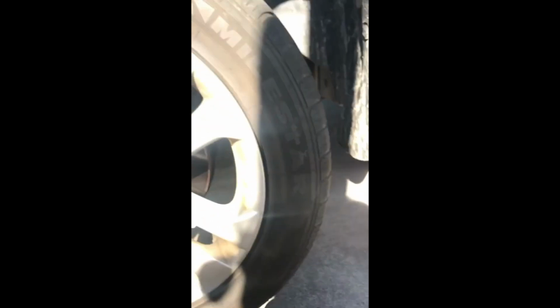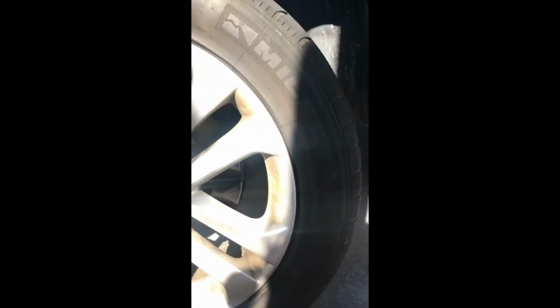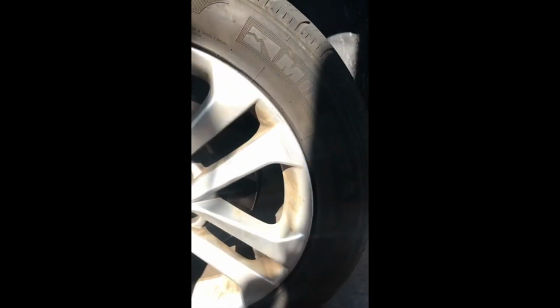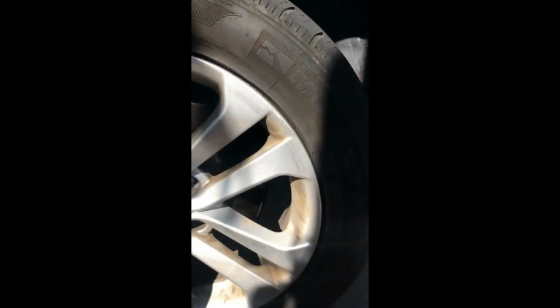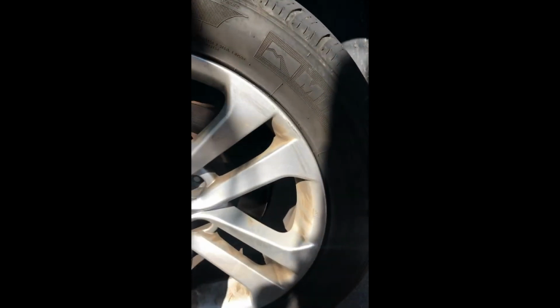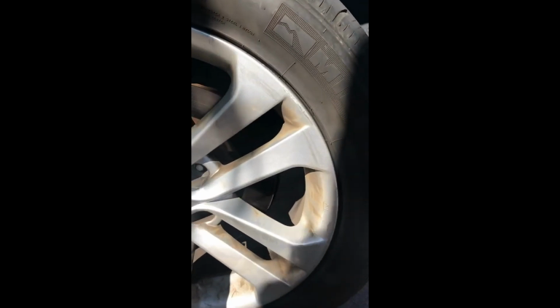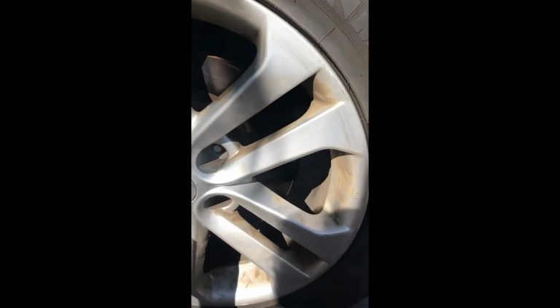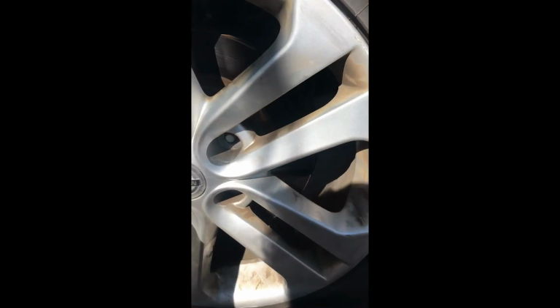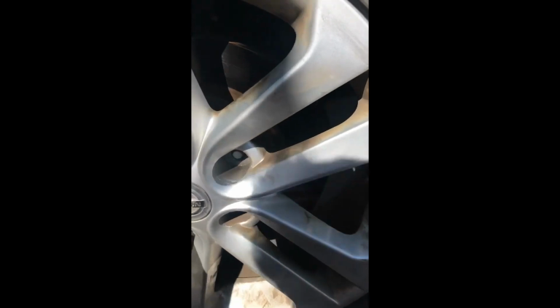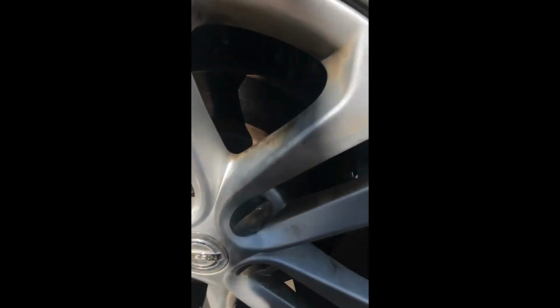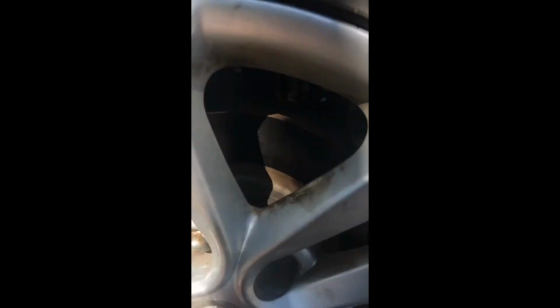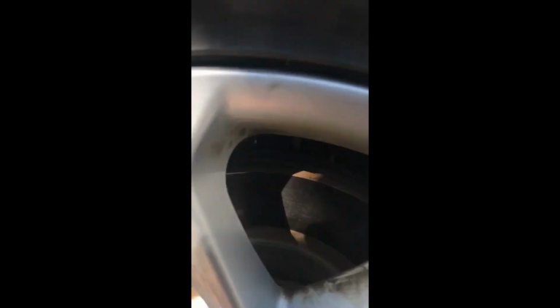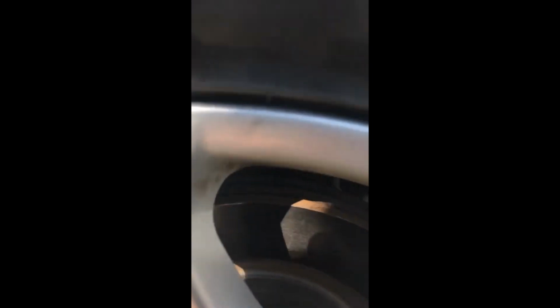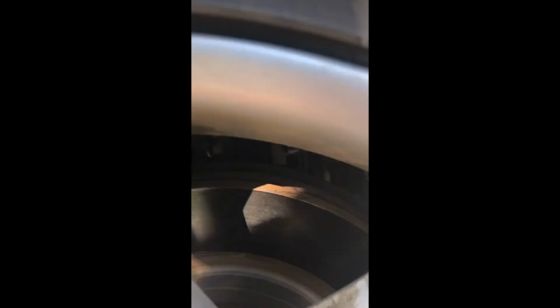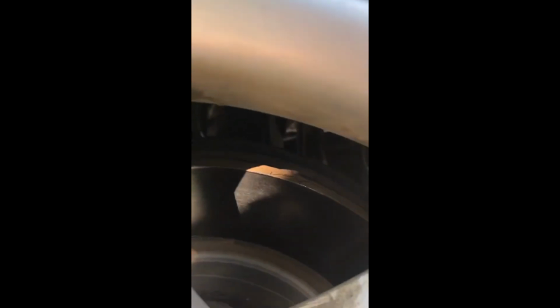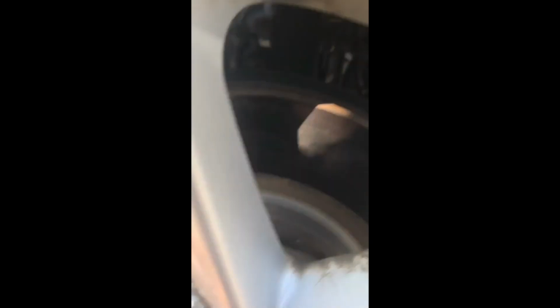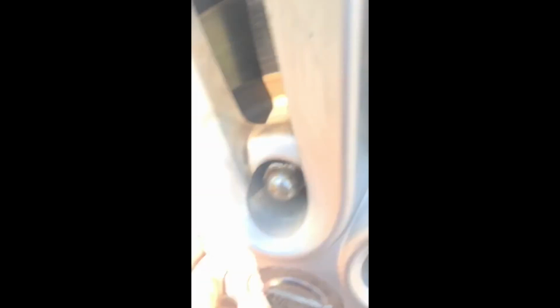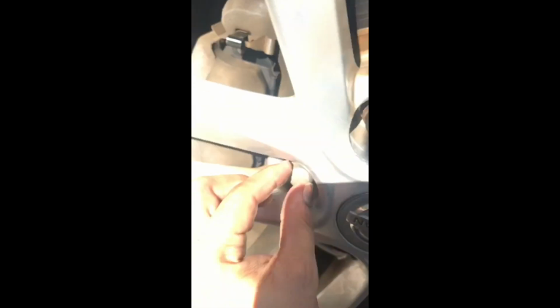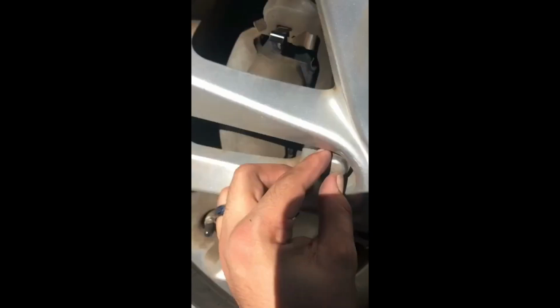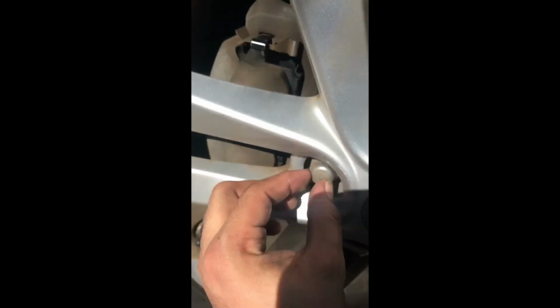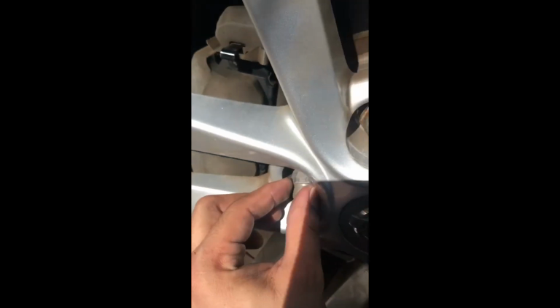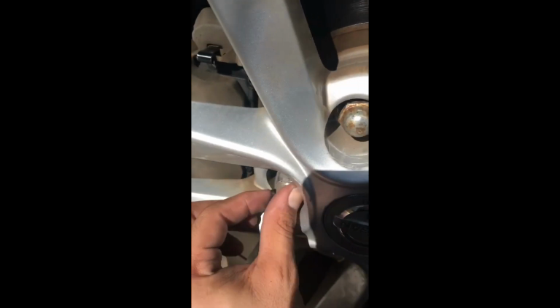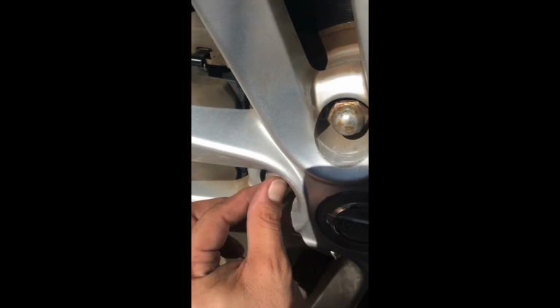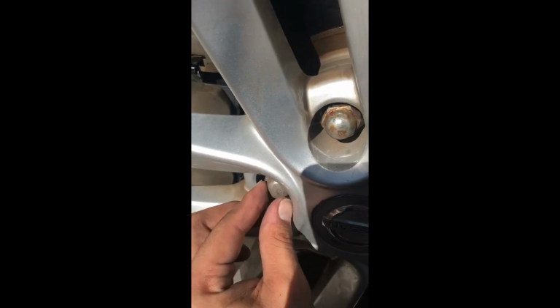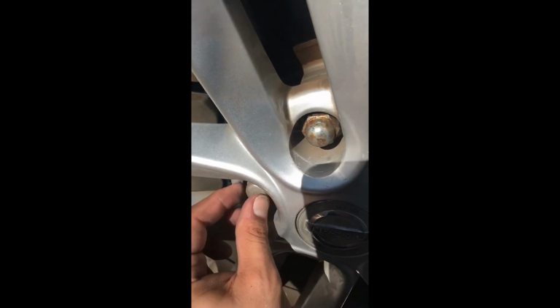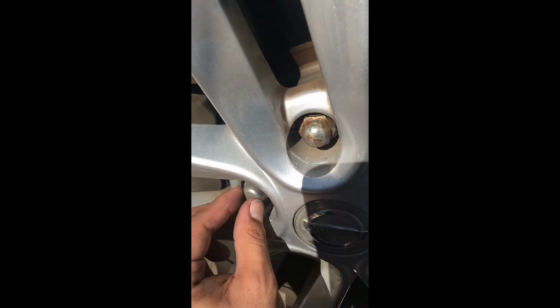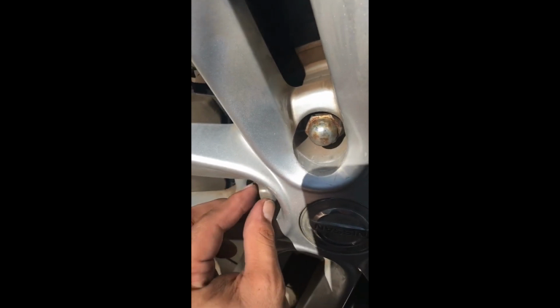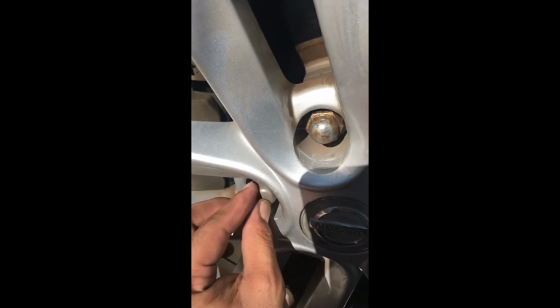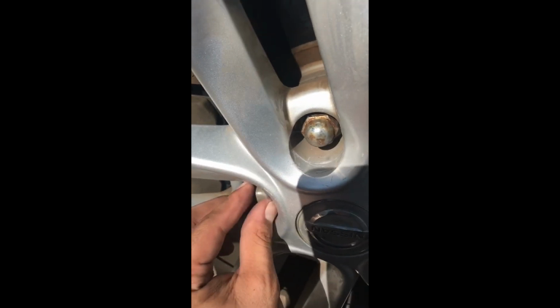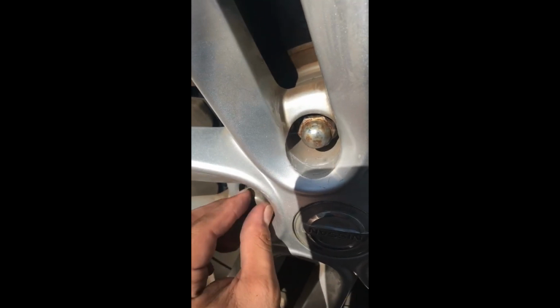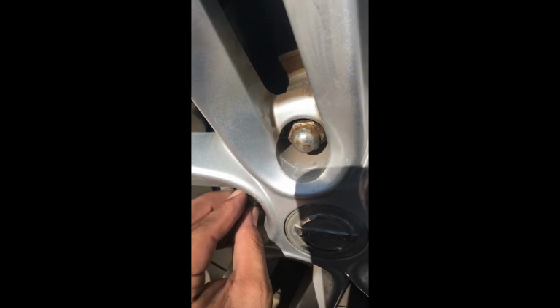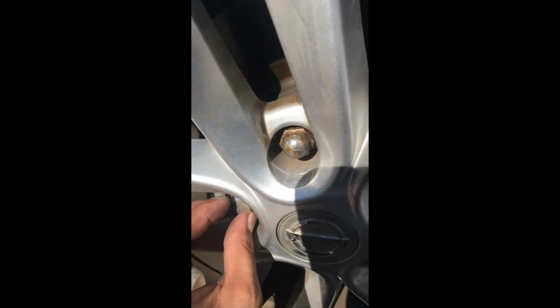Alright guys, just putting the lug nuts back in. This part is very specific — you want to make sure you get them seated properly.